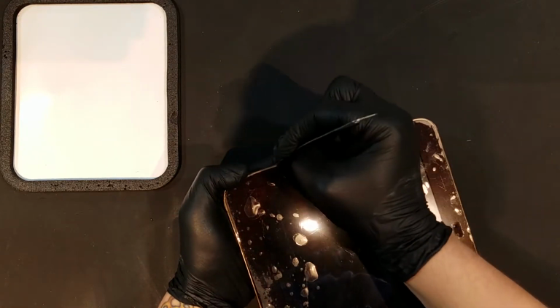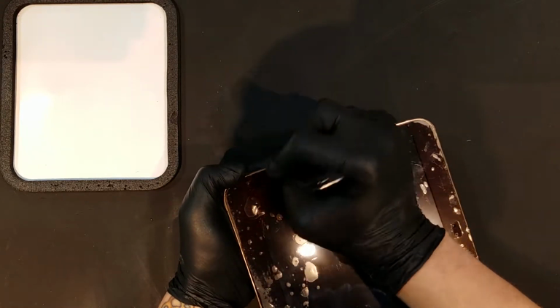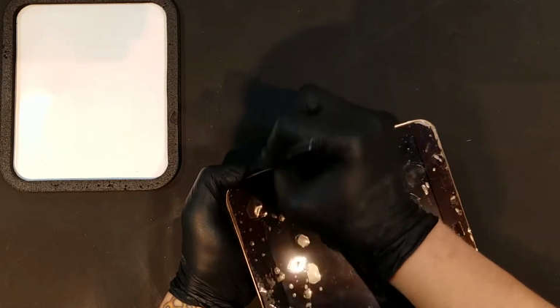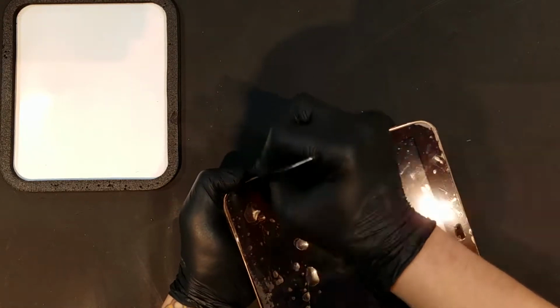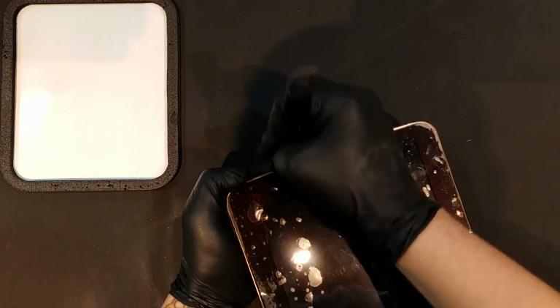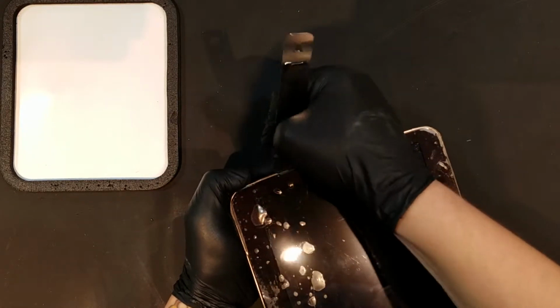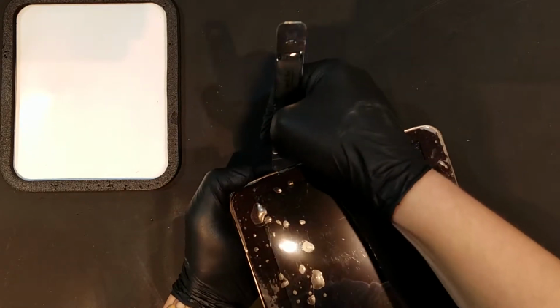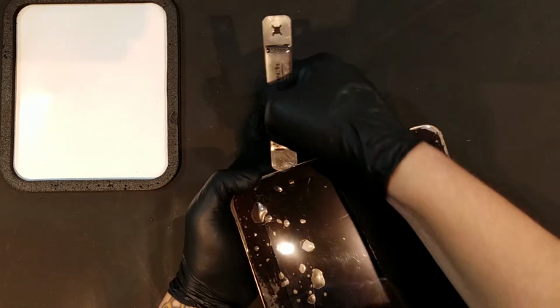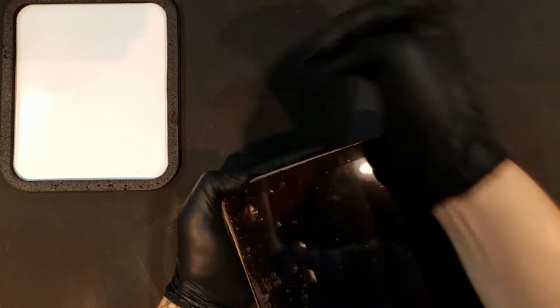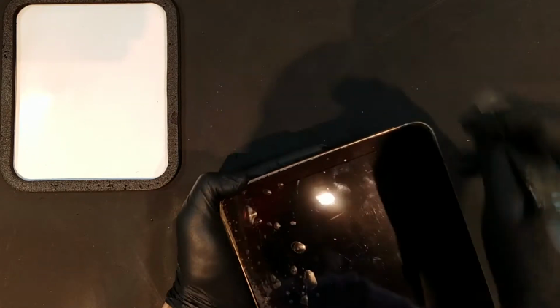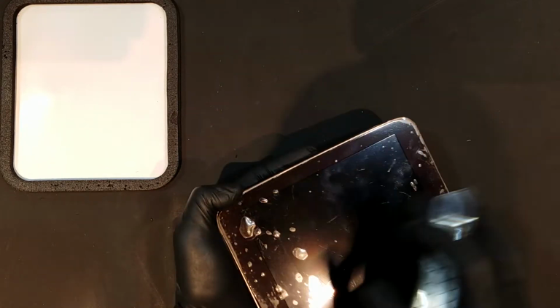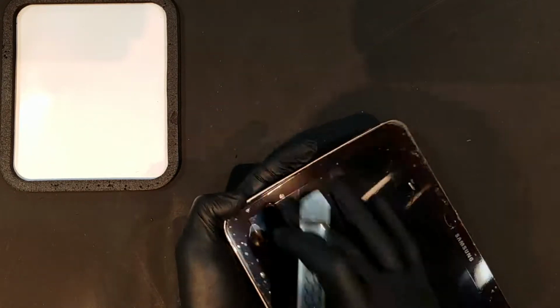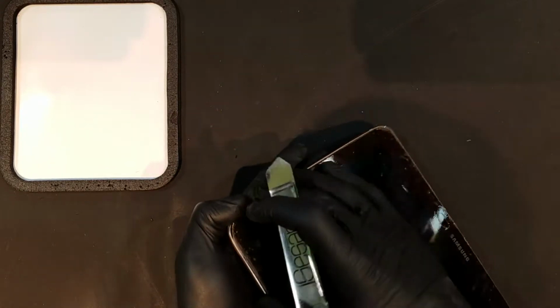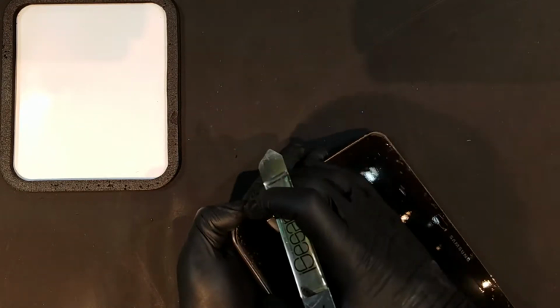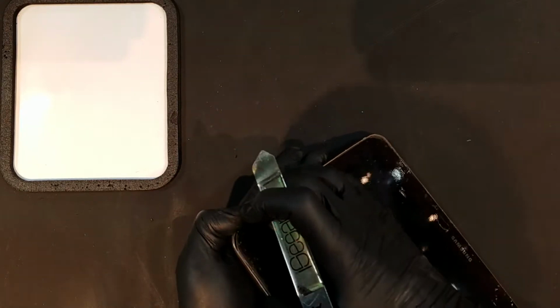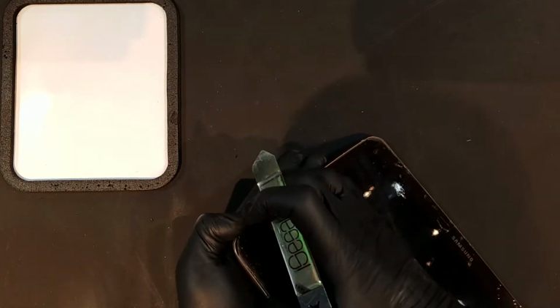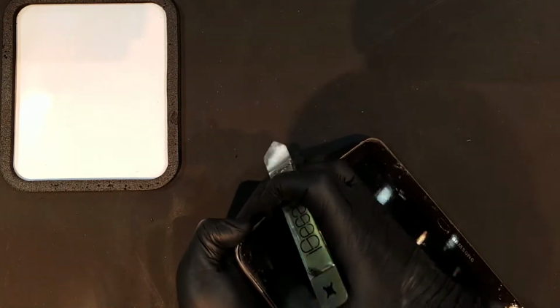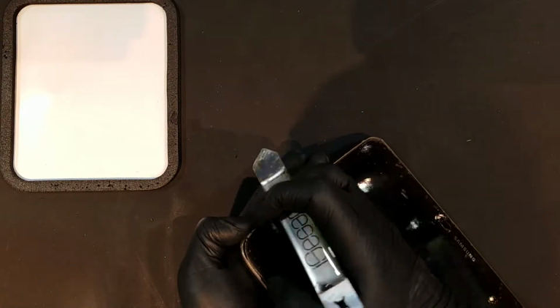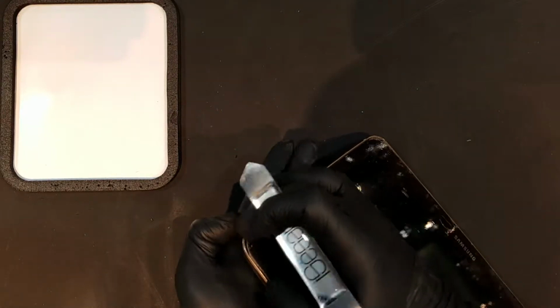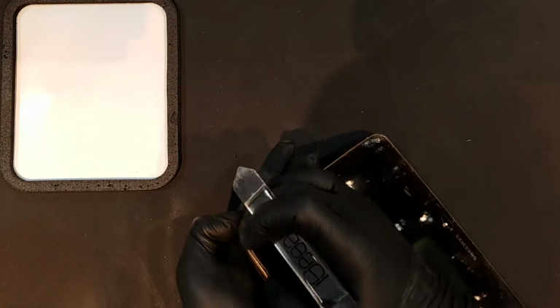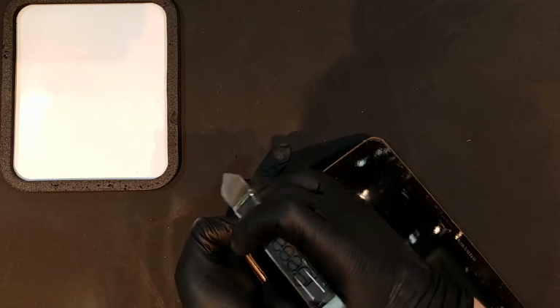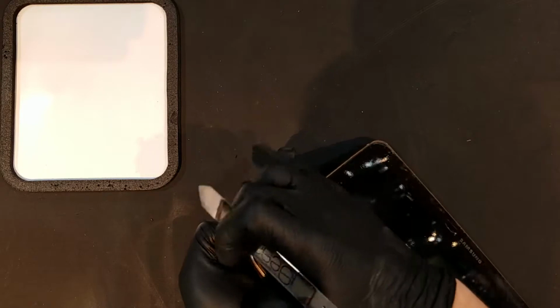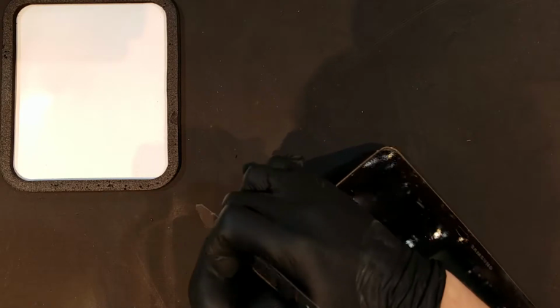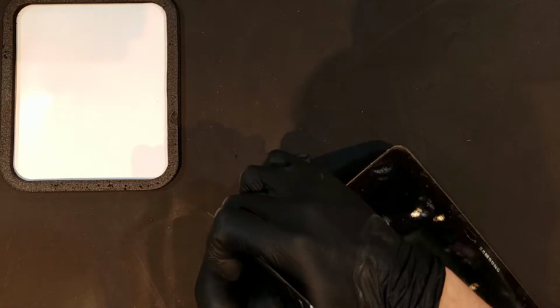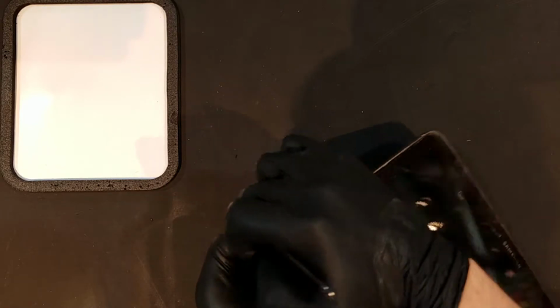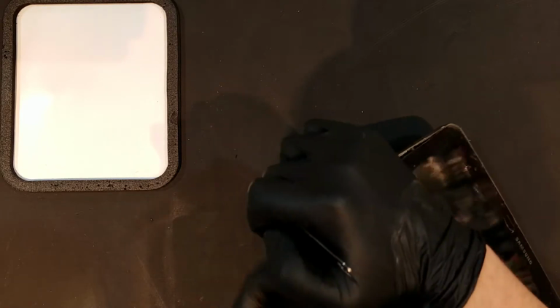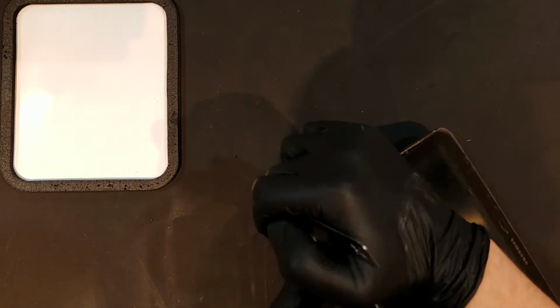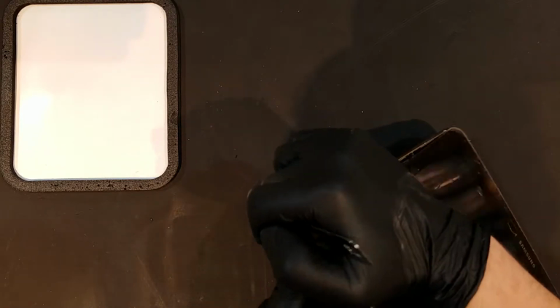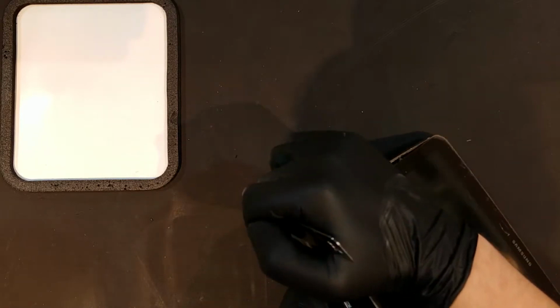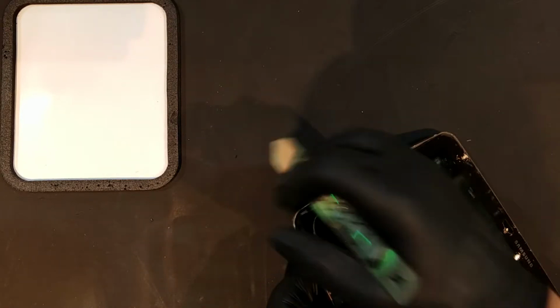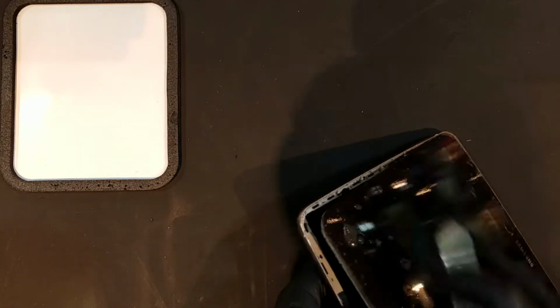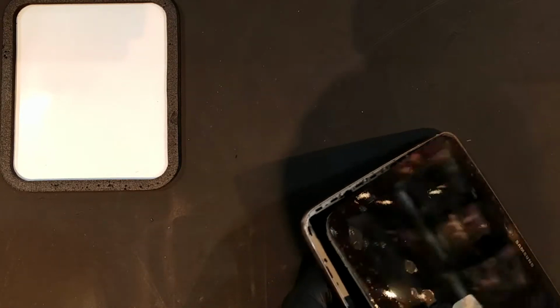Once the back starts to come loose, you can begin to carefully work your way around it and easily pull it off, making sure not to damage the clips in the process.